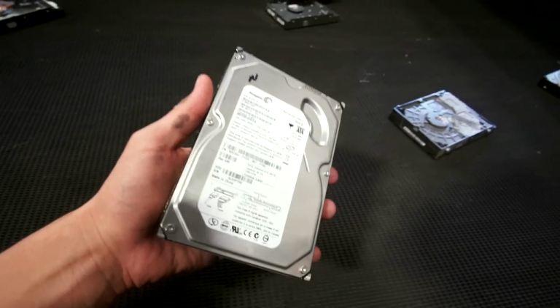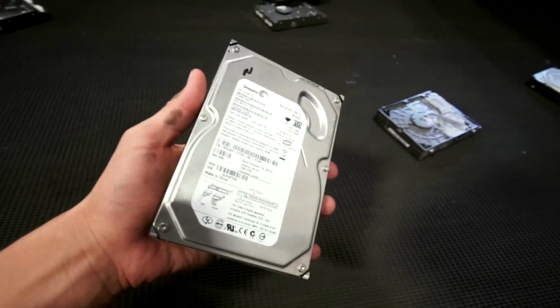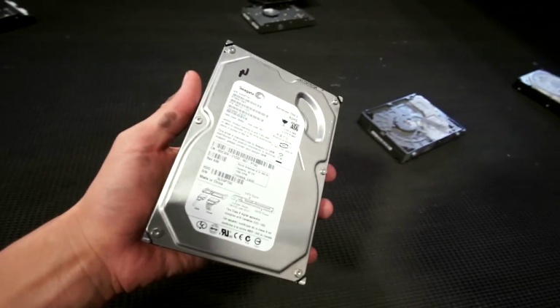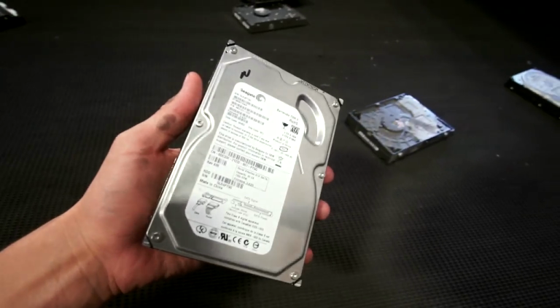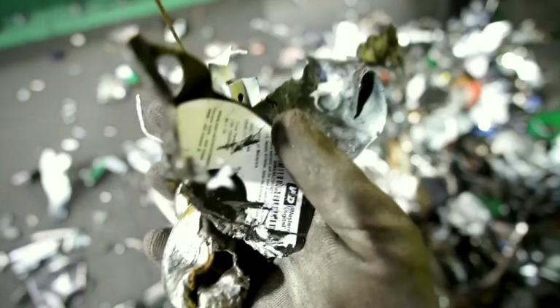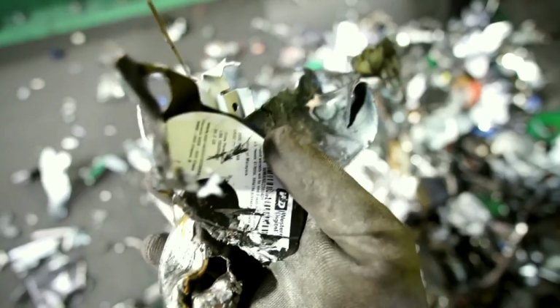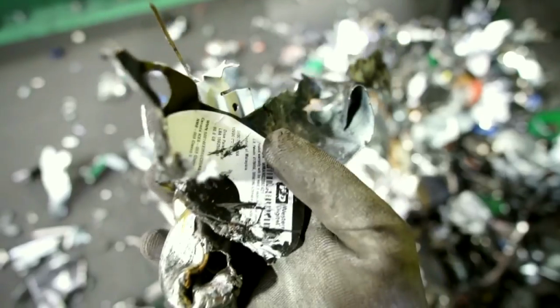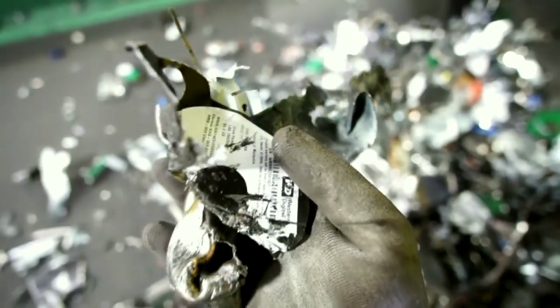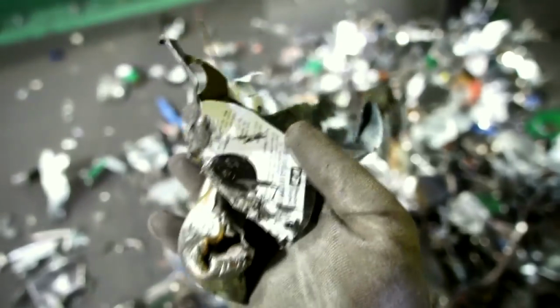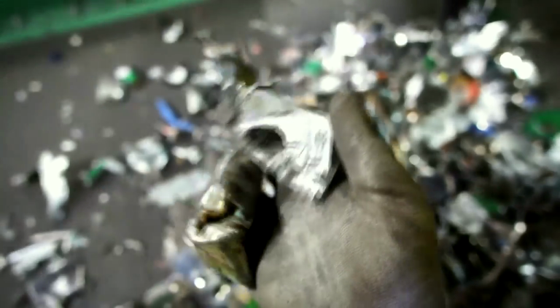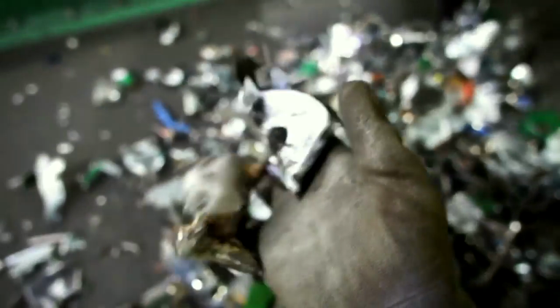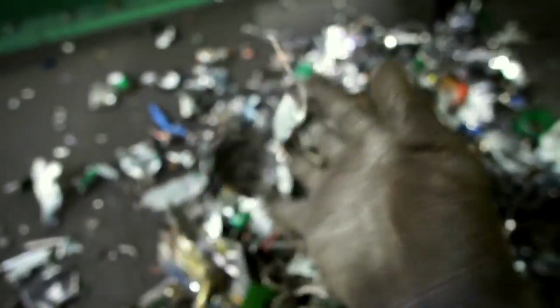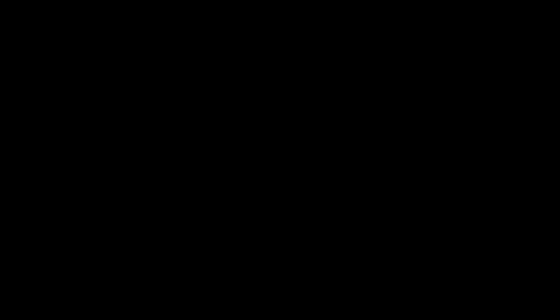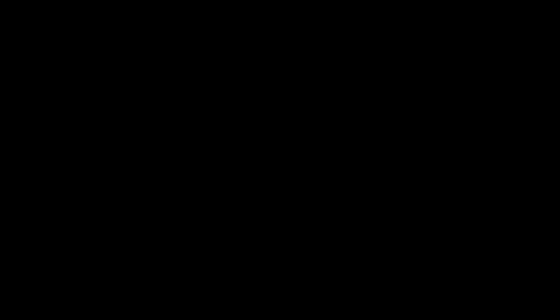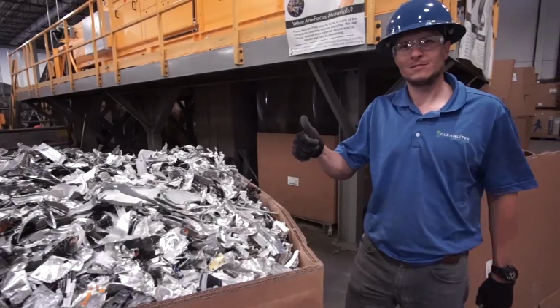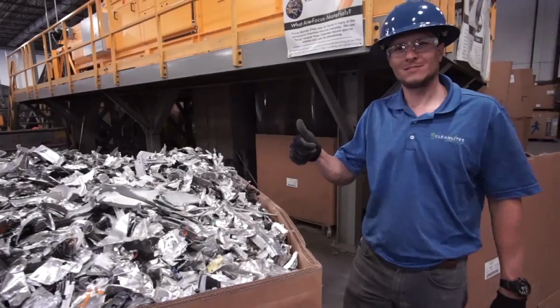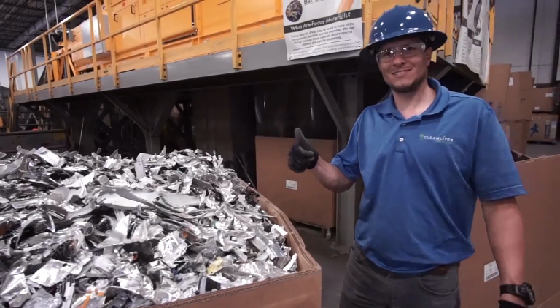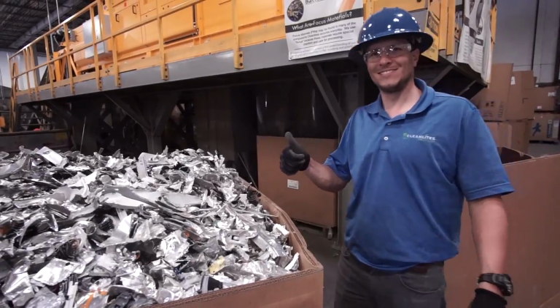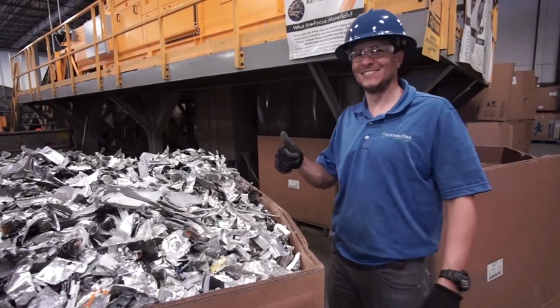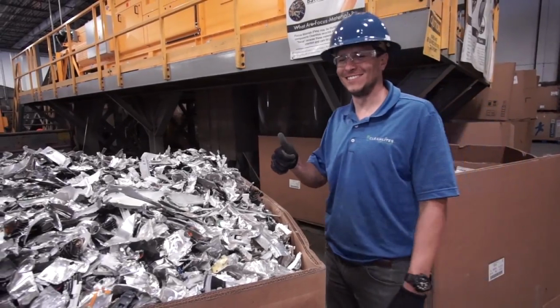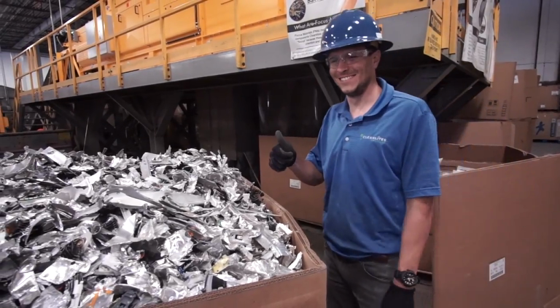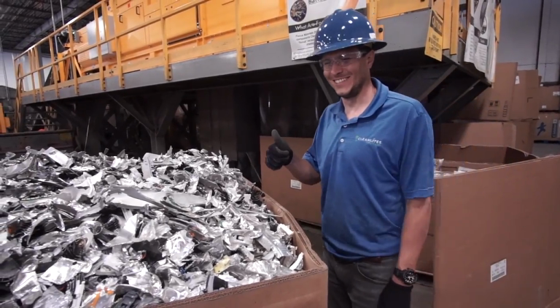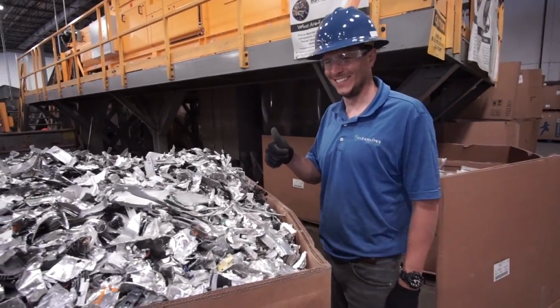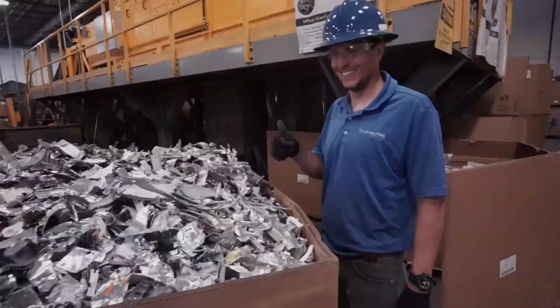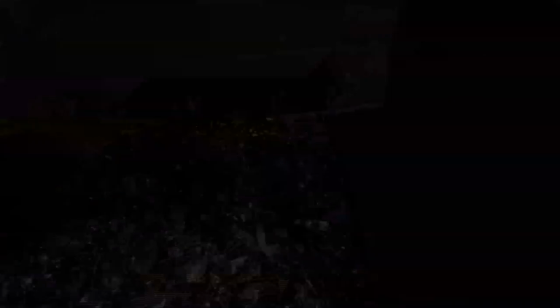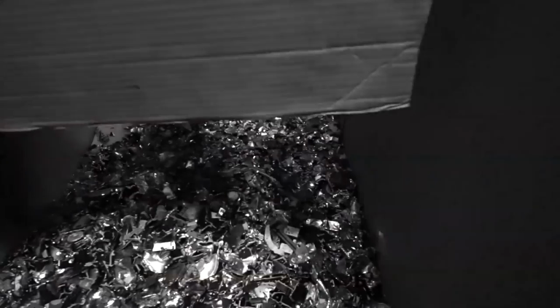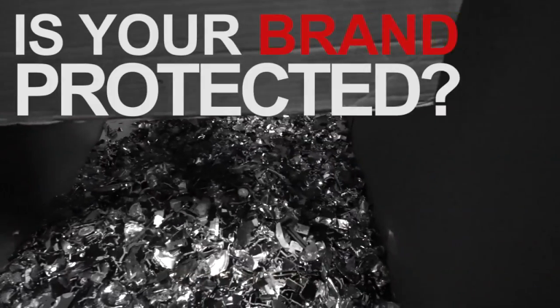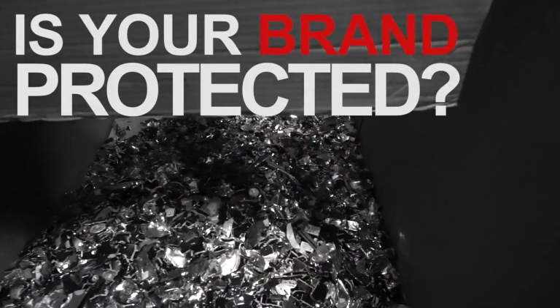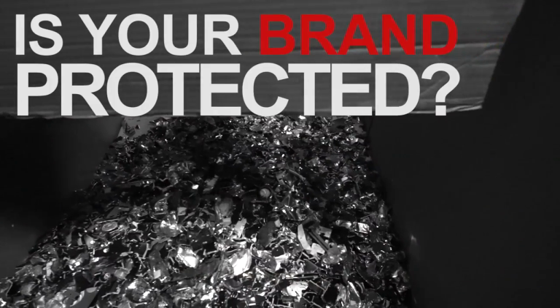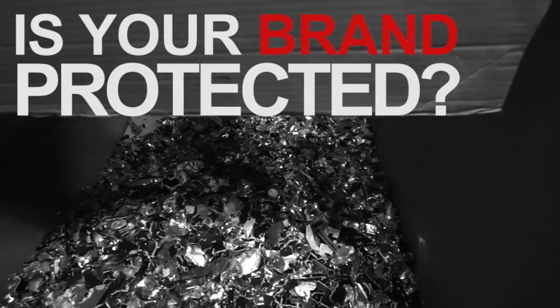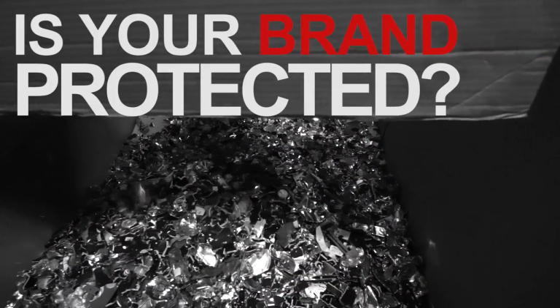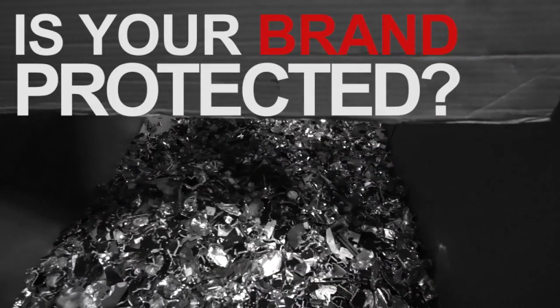Next time you go to throw away any of your electronics, ask yourself: is your brand protected?